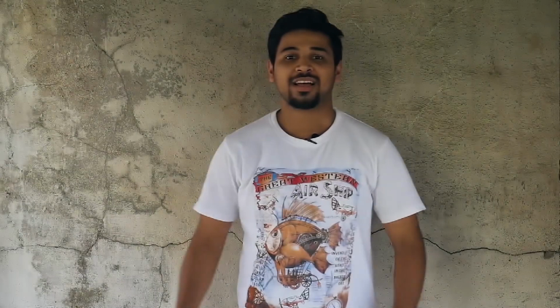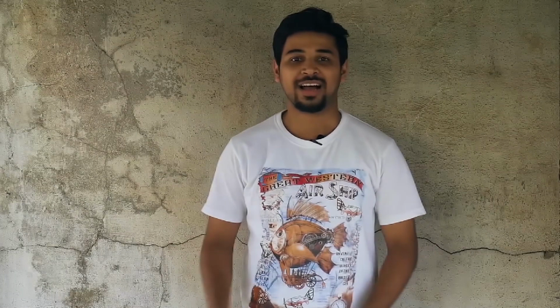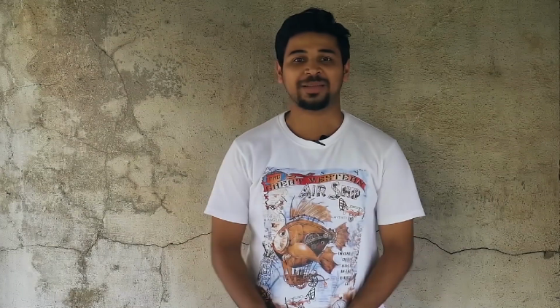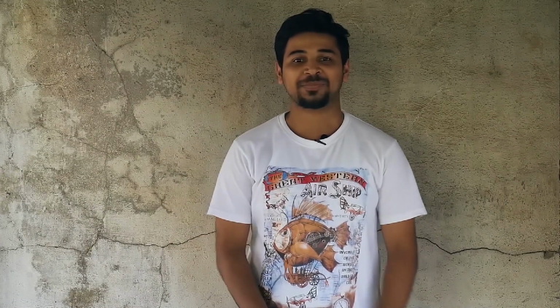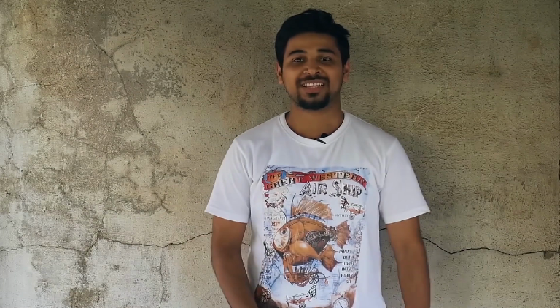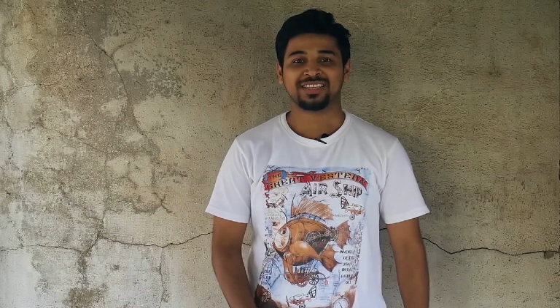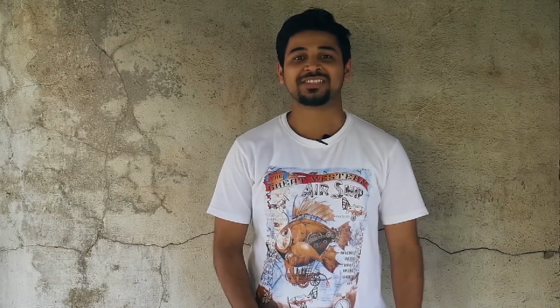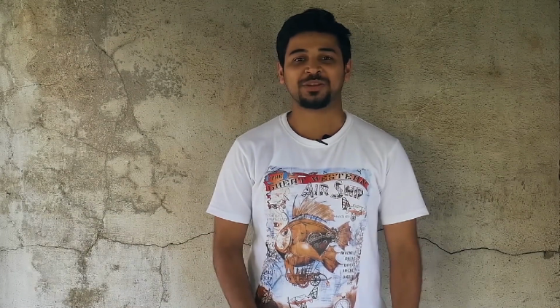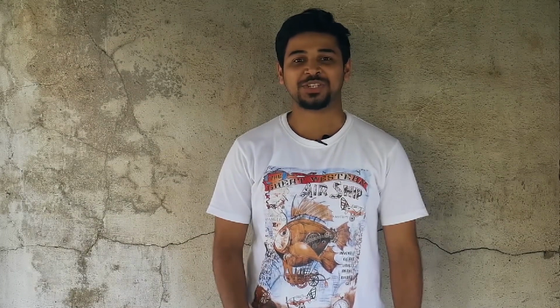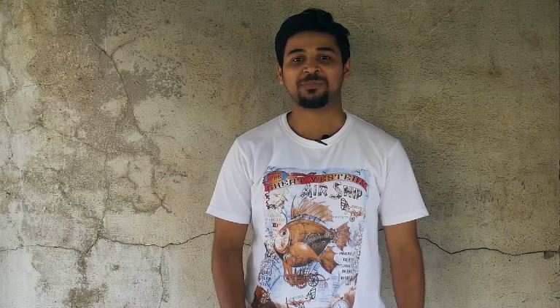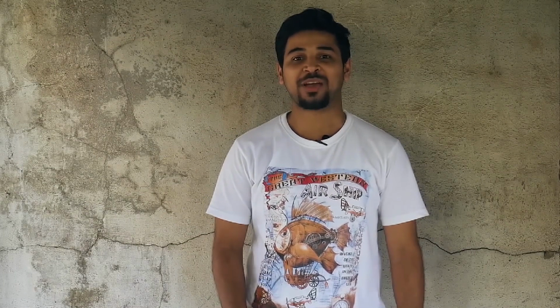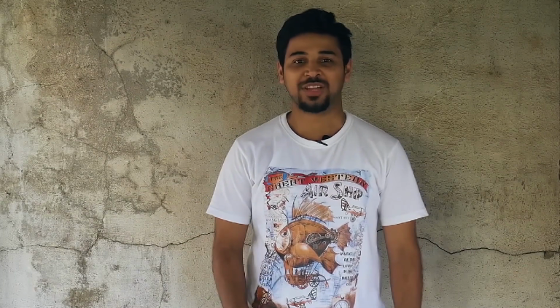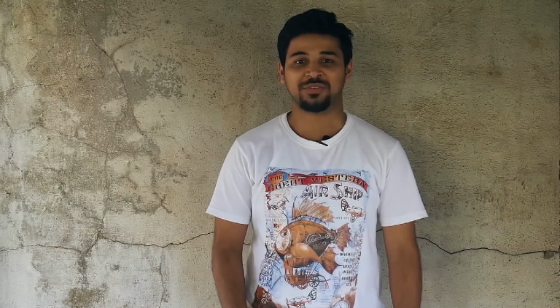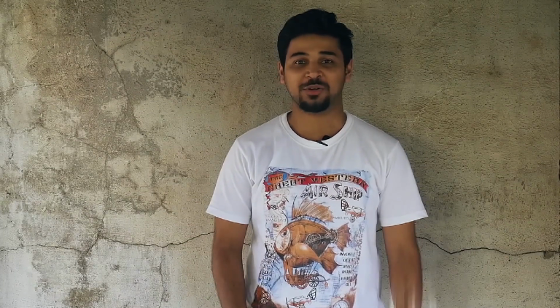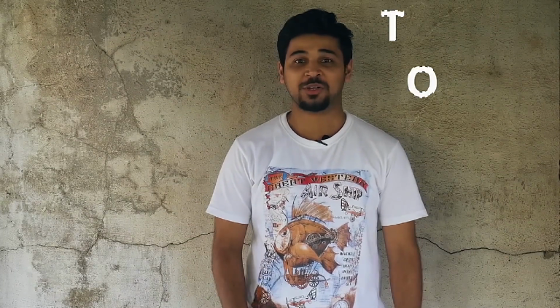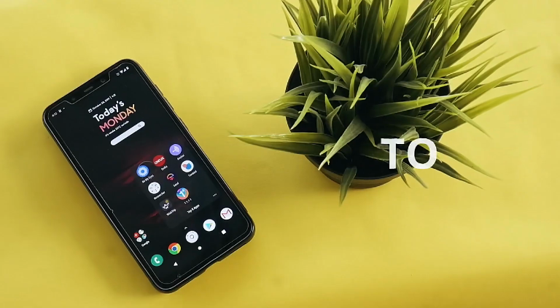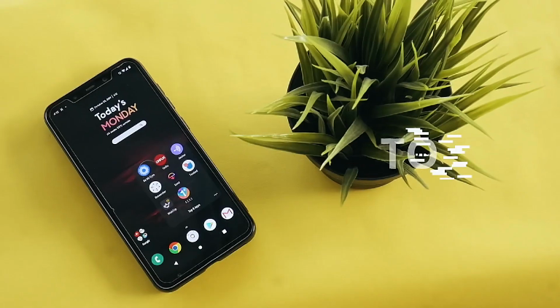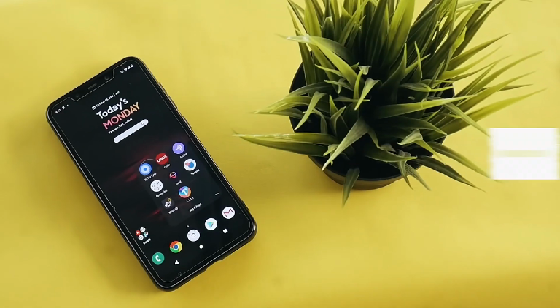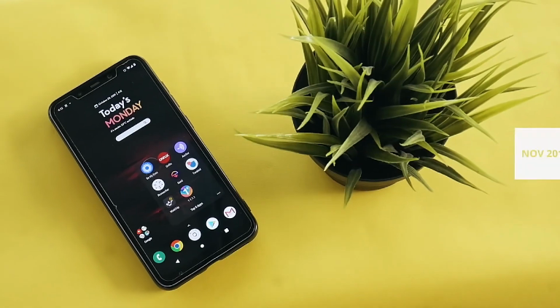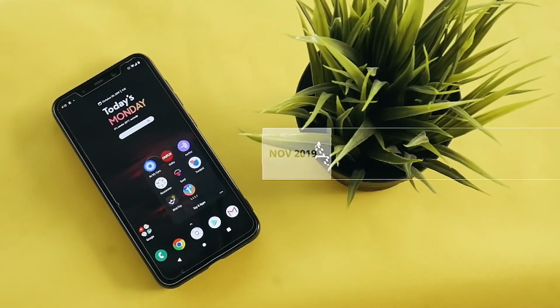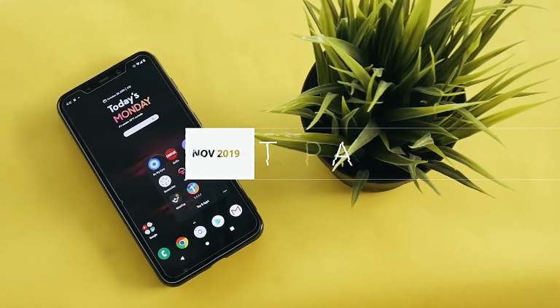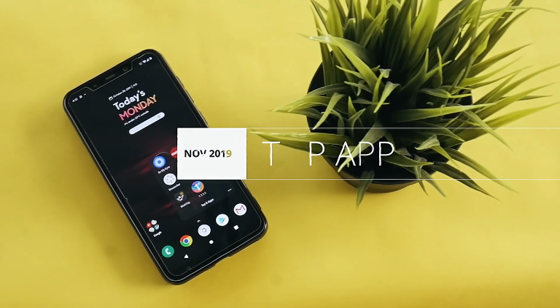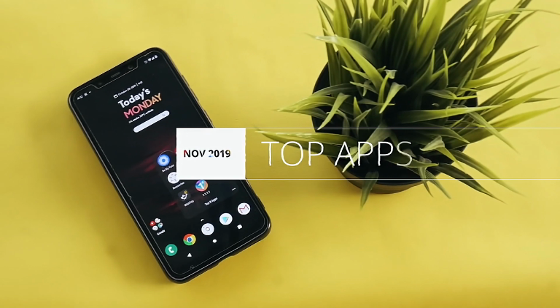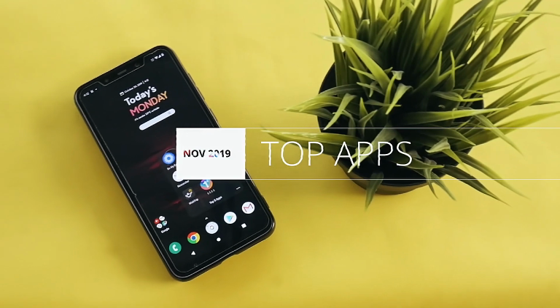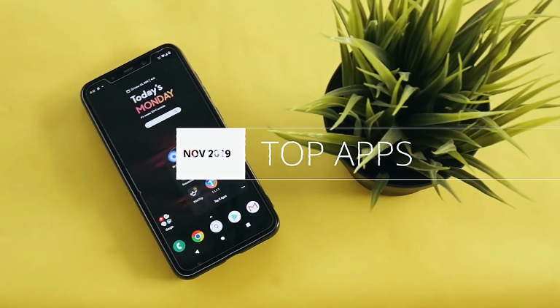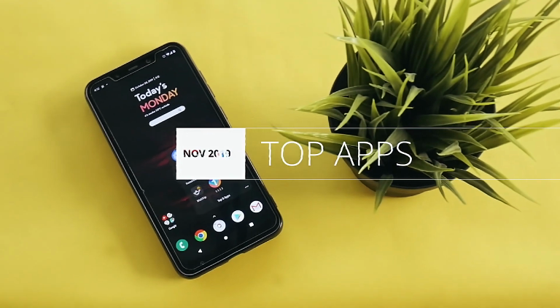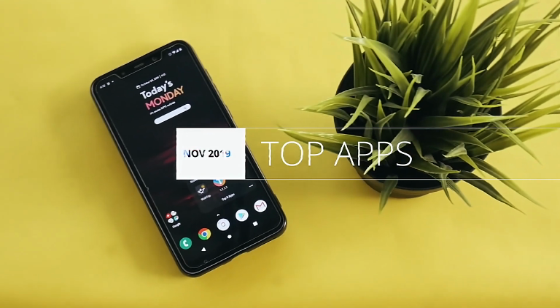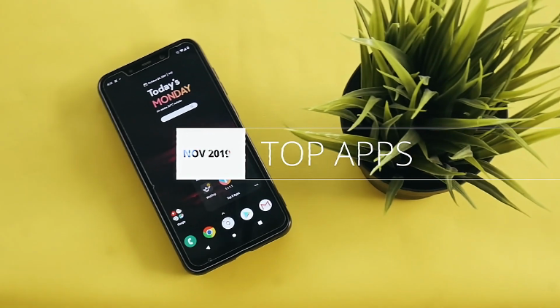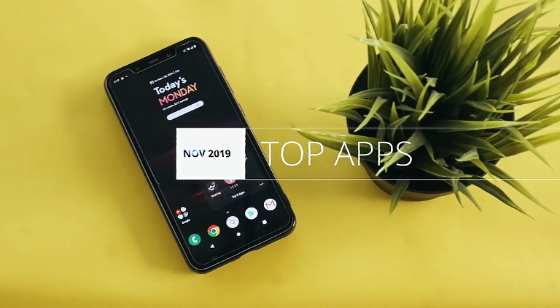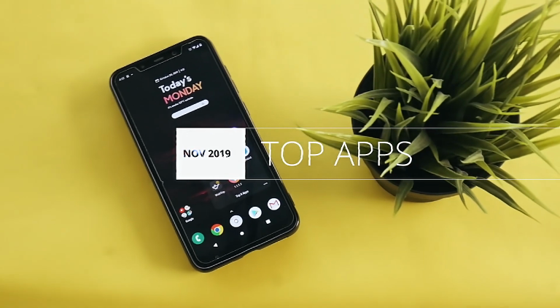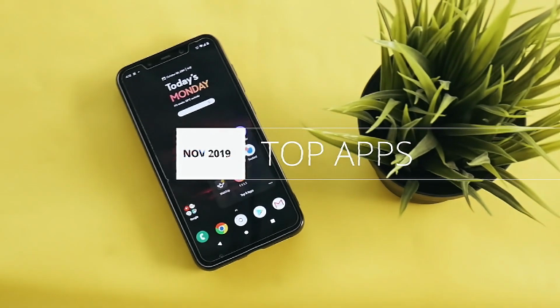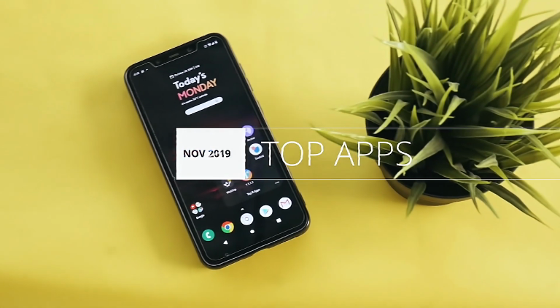Hi, this is Ayush here back with another video. So here we are again with the top 8 Android apps for the month of November.